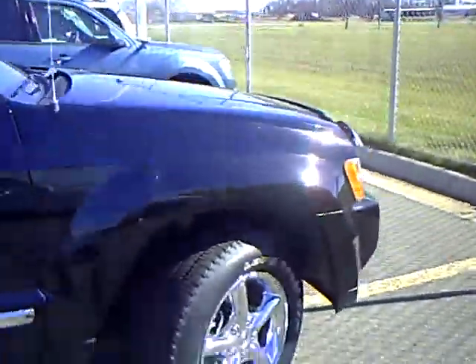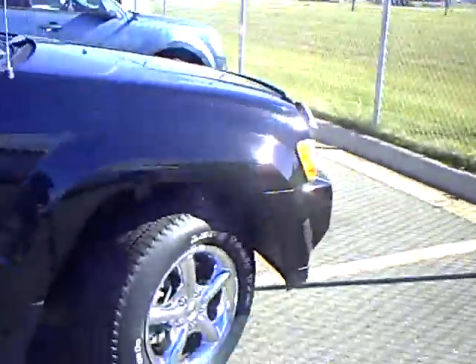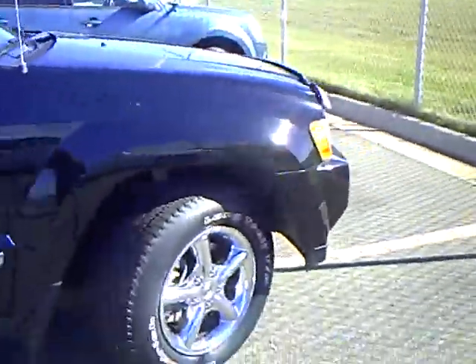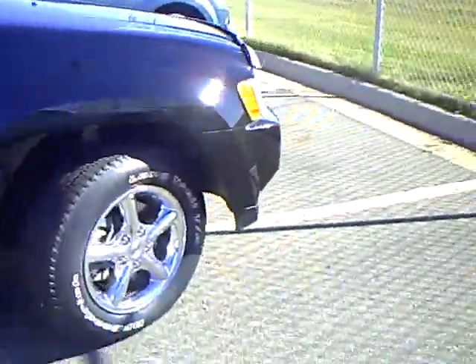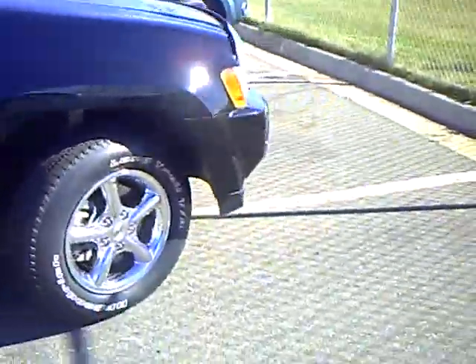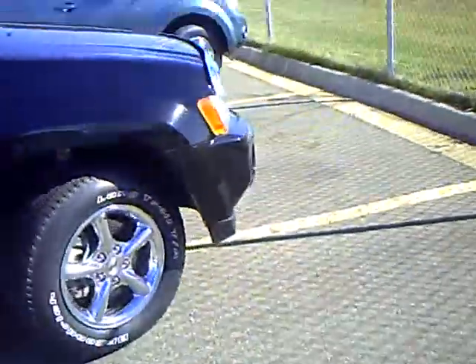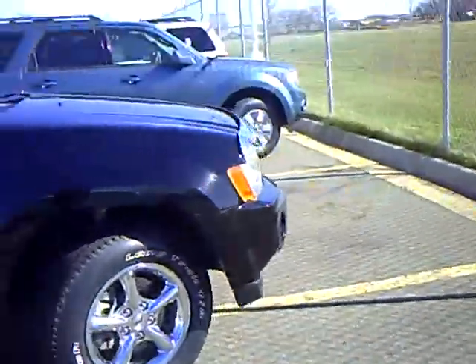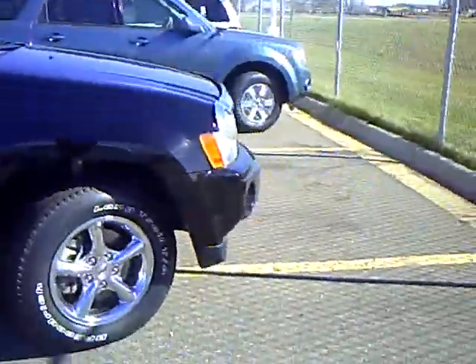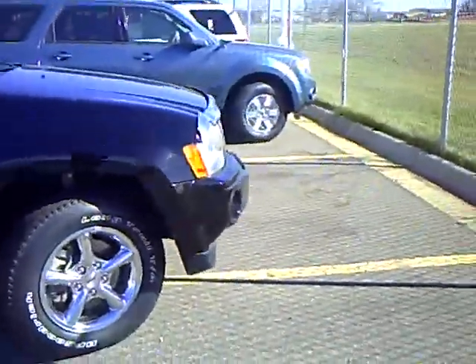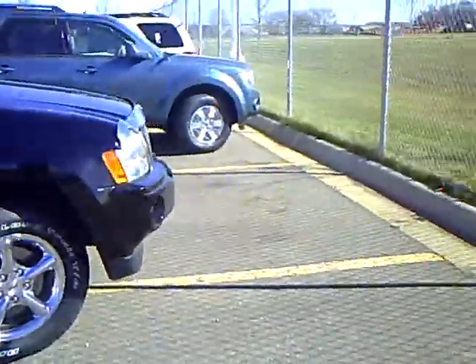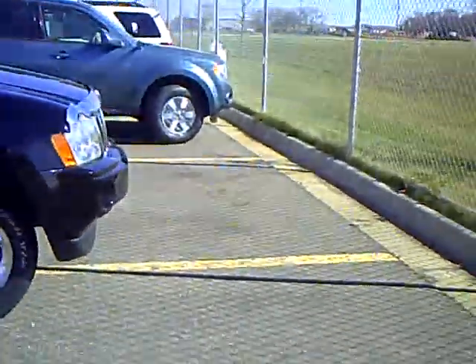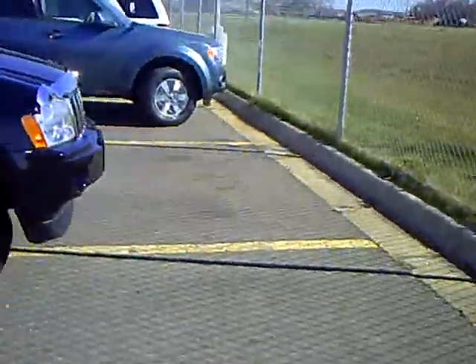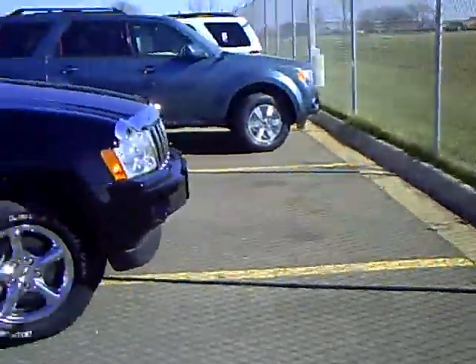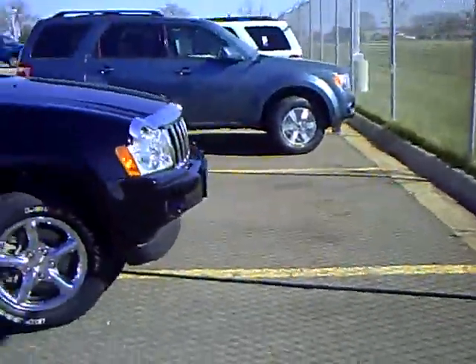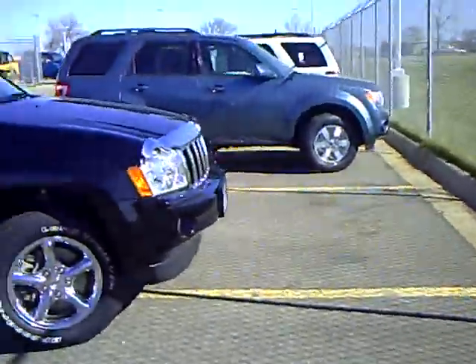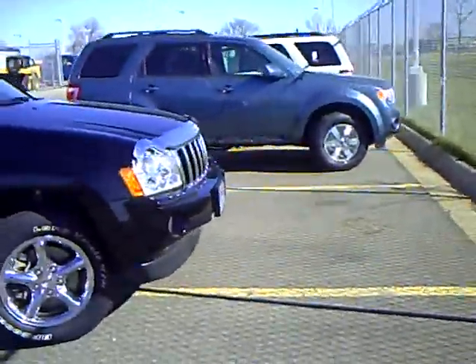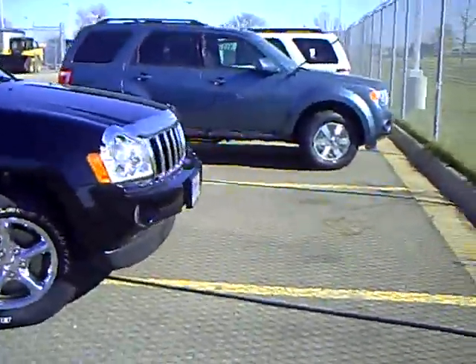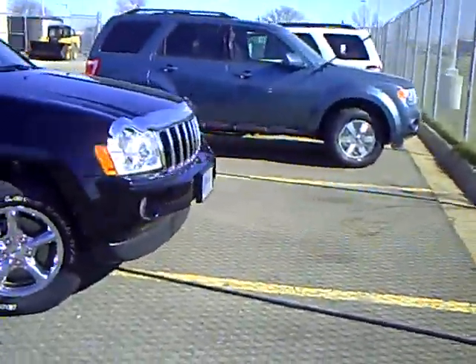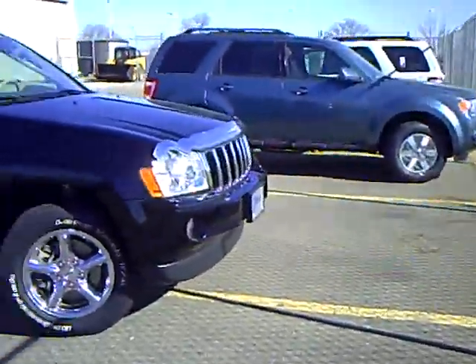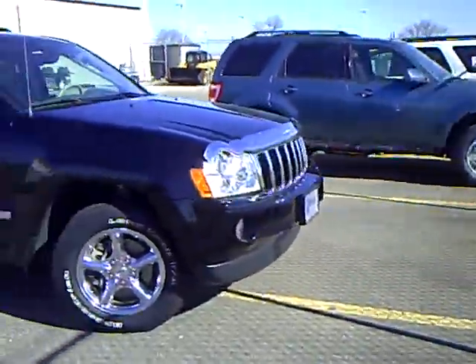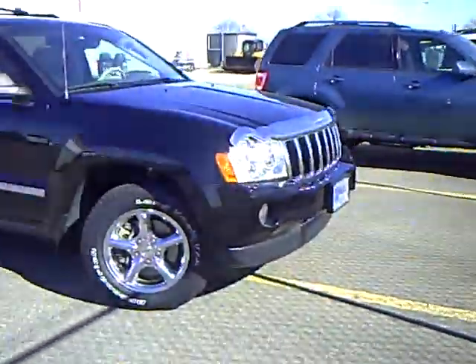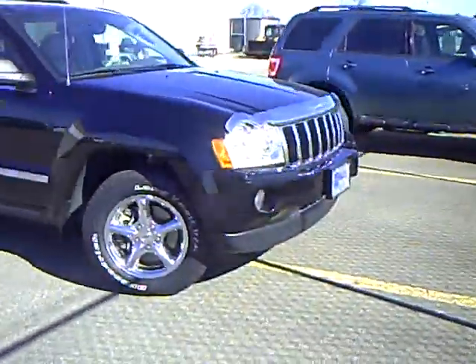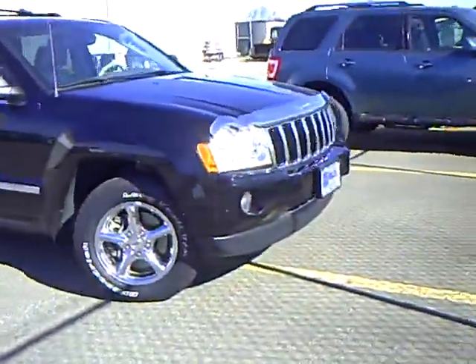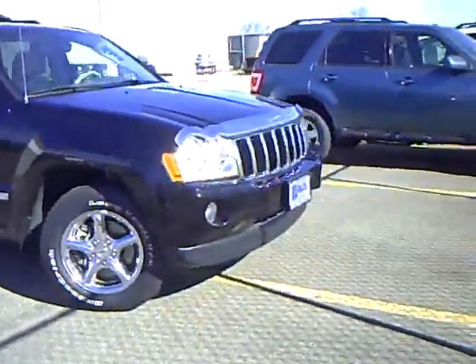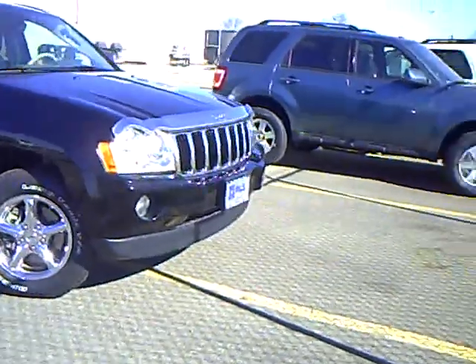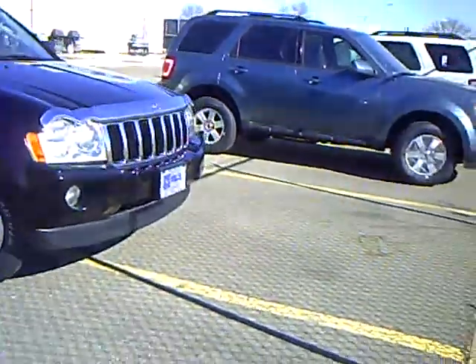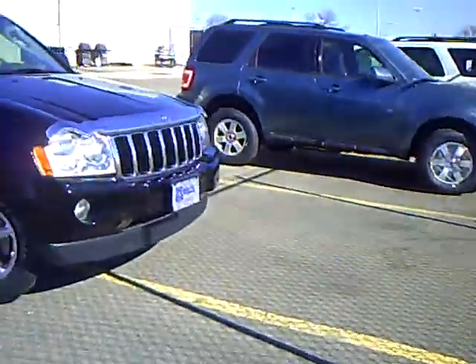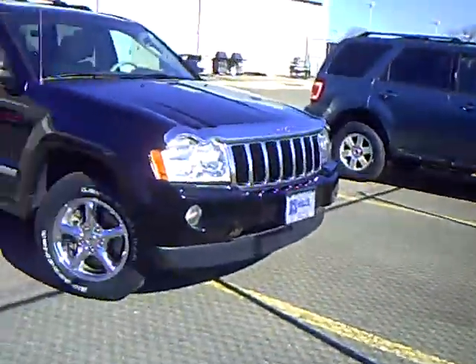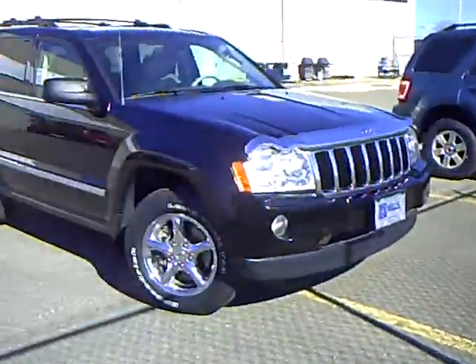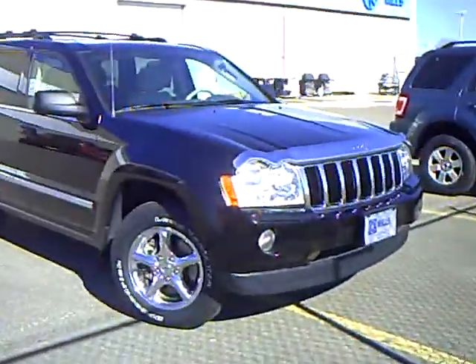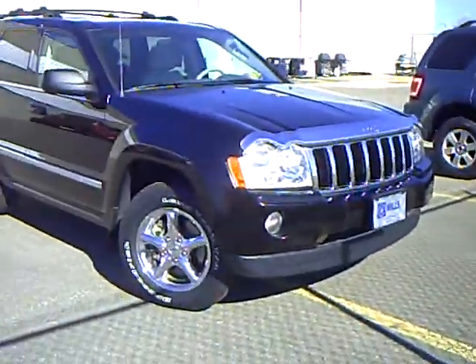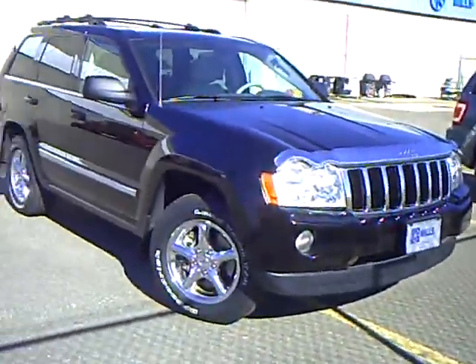If you'd like to check this vehicle out, come down and see me, Heather Arndt, at Mills Ford Jeep in Wilmer.